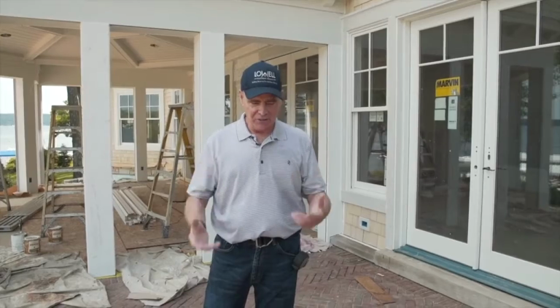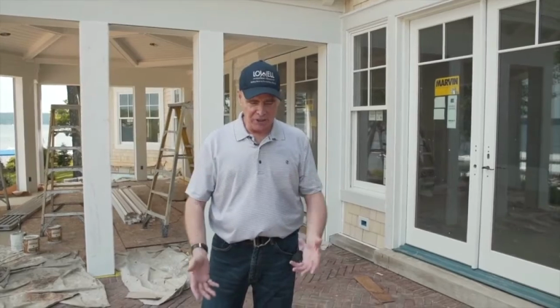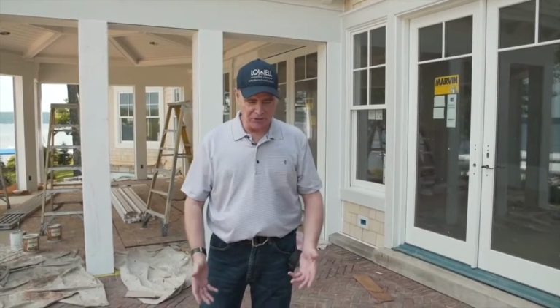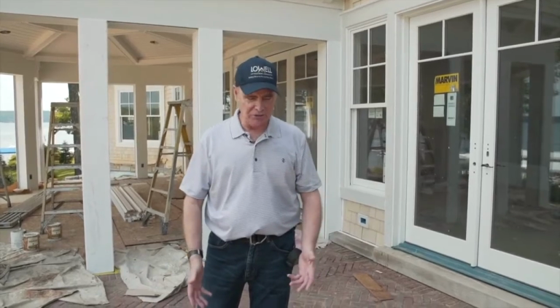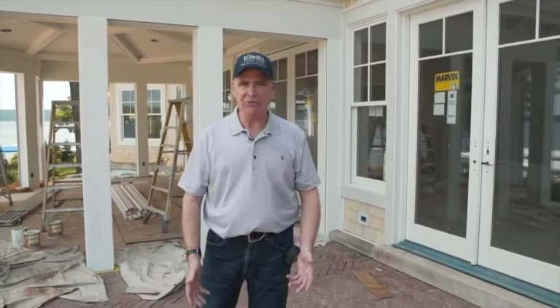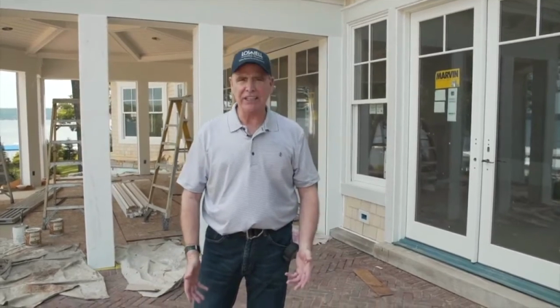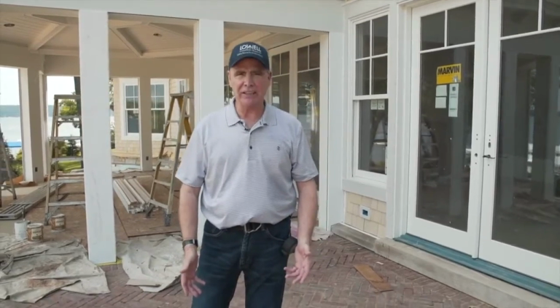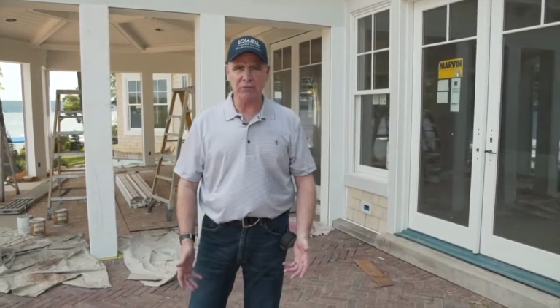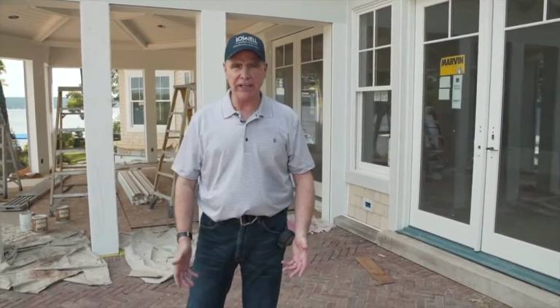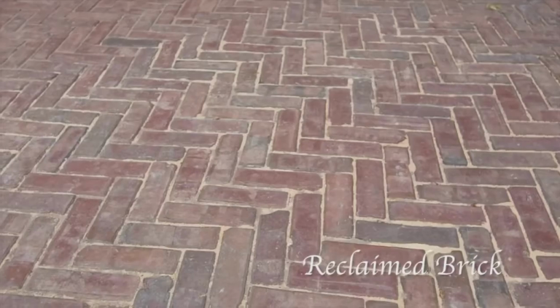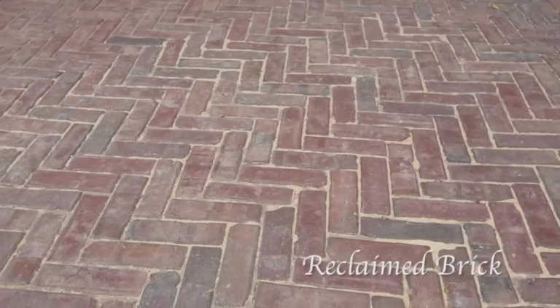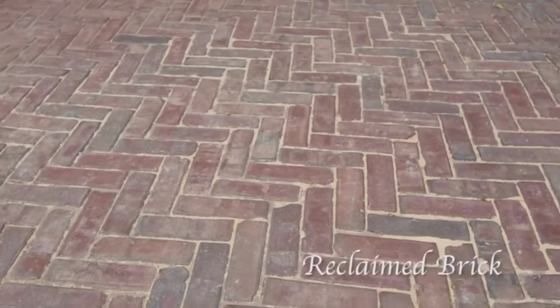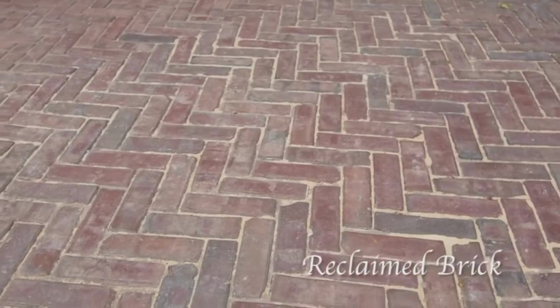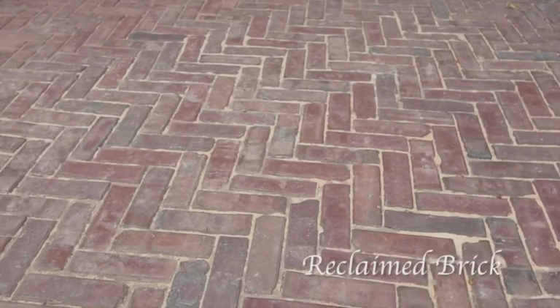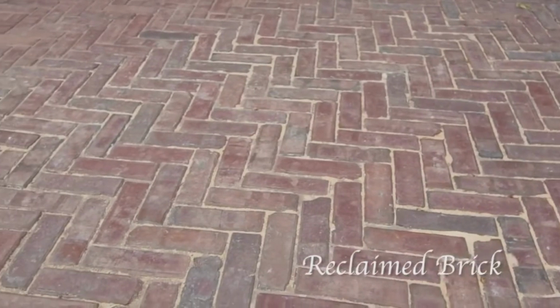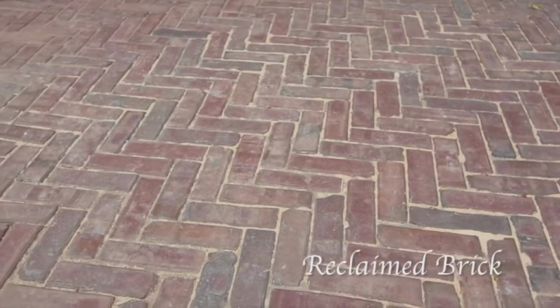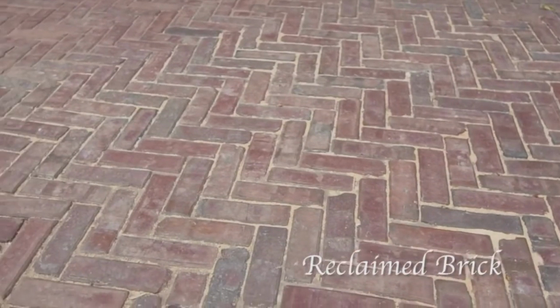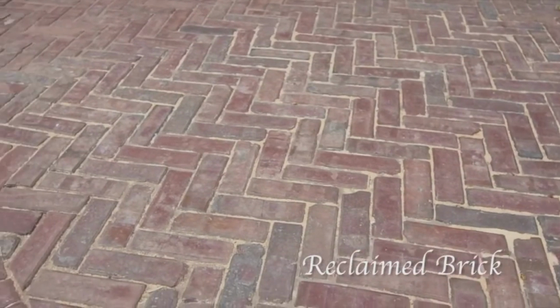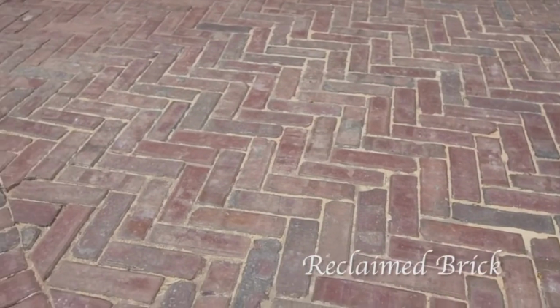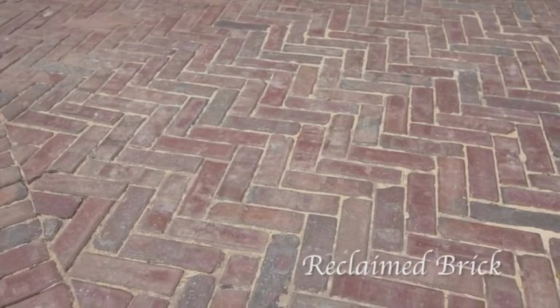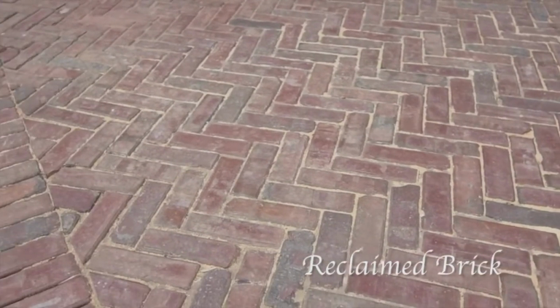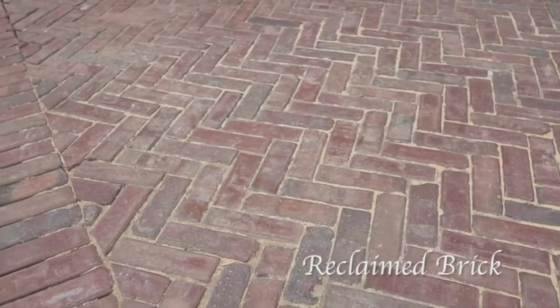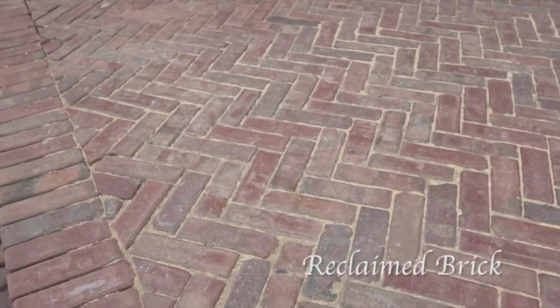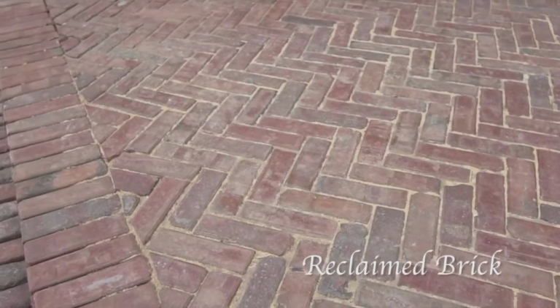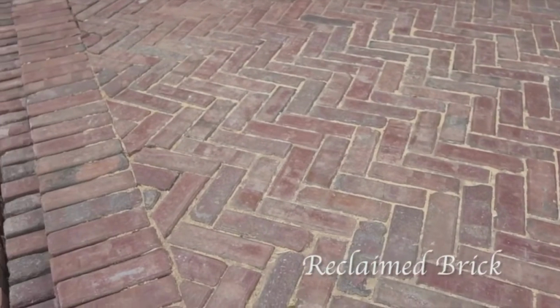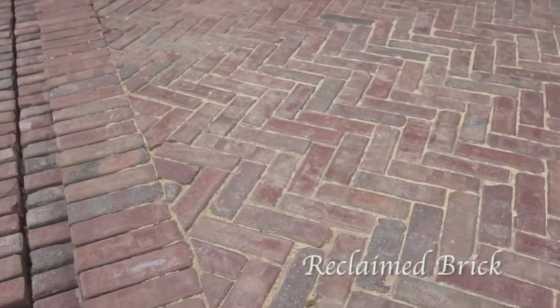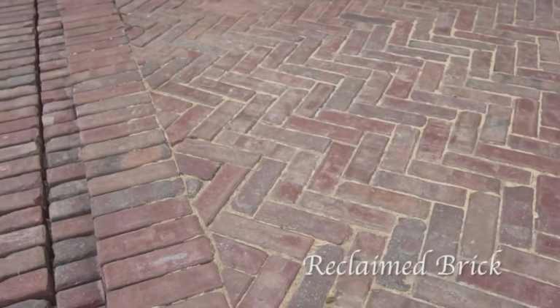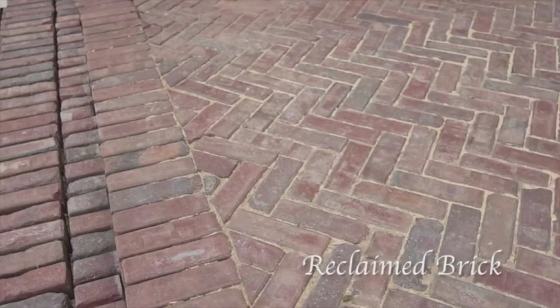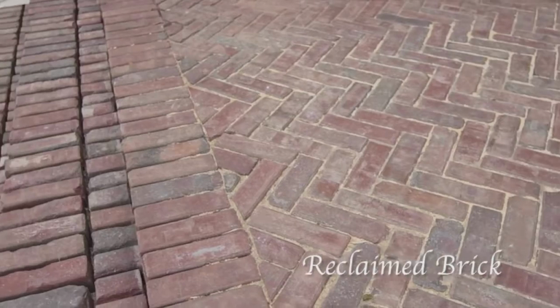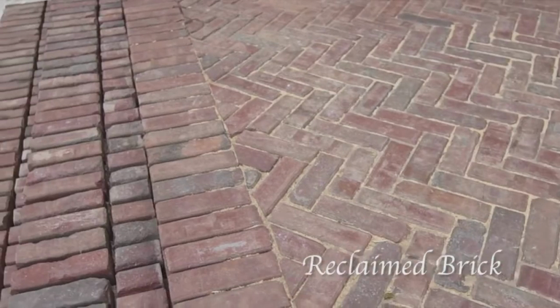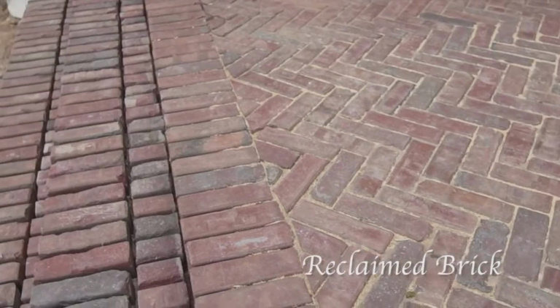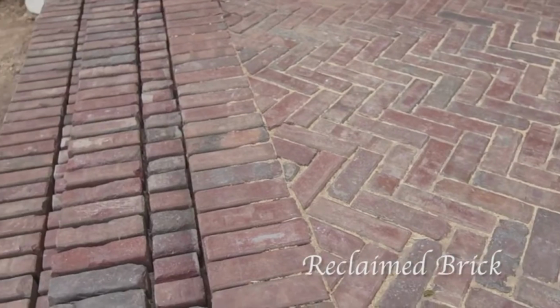We also use reclaimed brick. This brick actually came out of the streets of Iowa, which we brought out for the home.